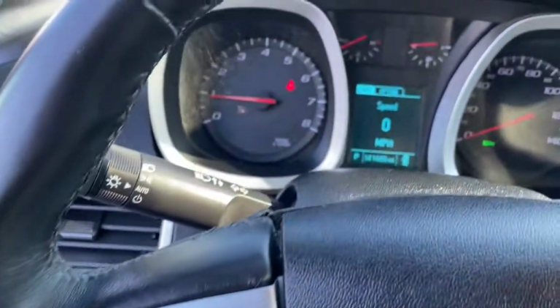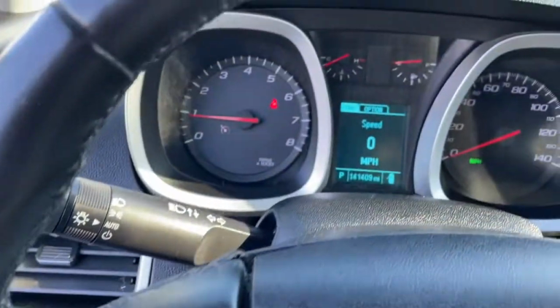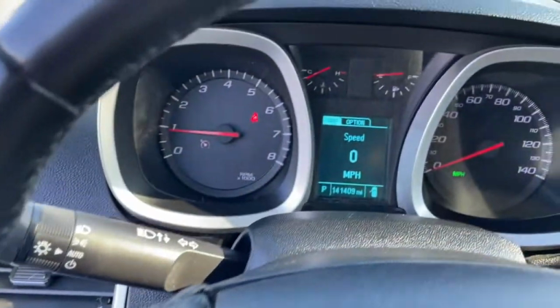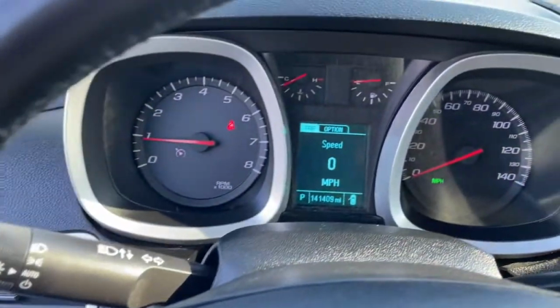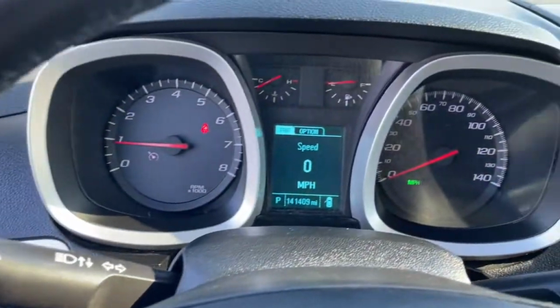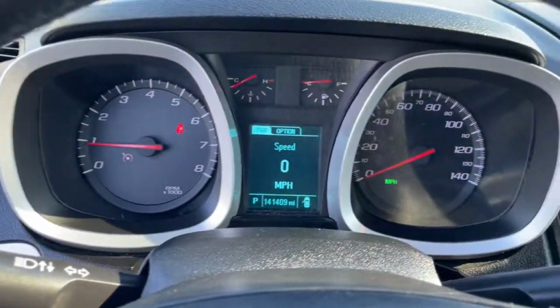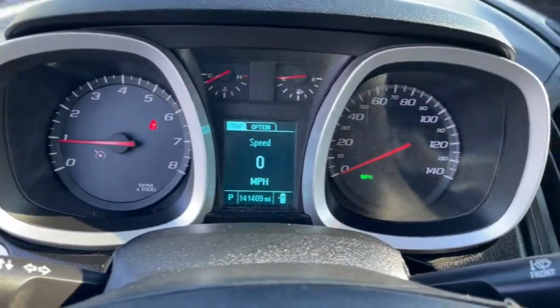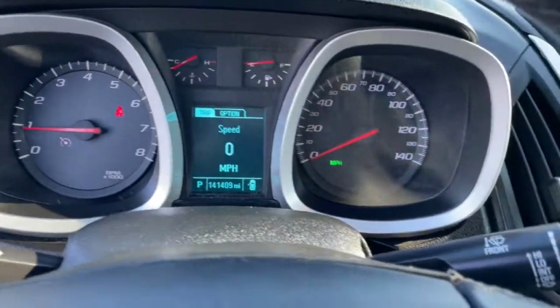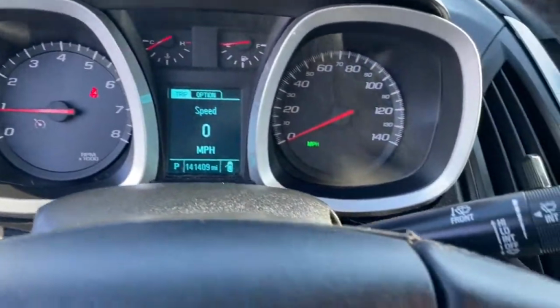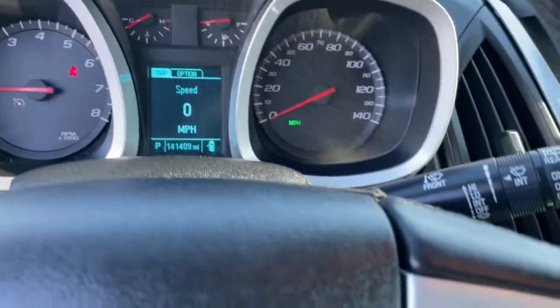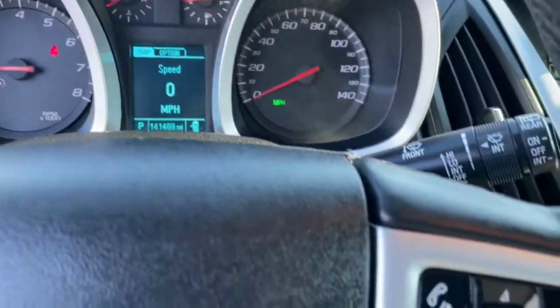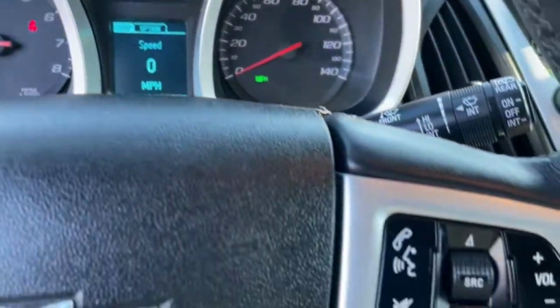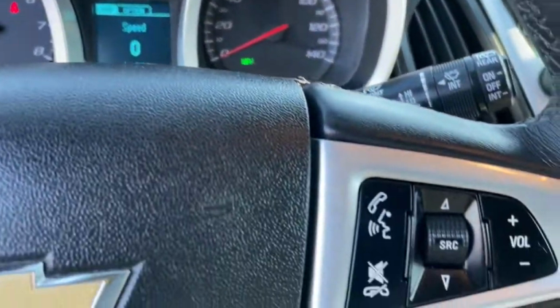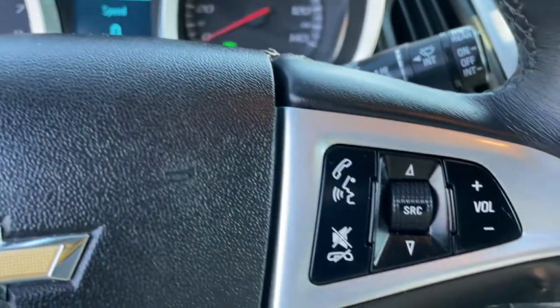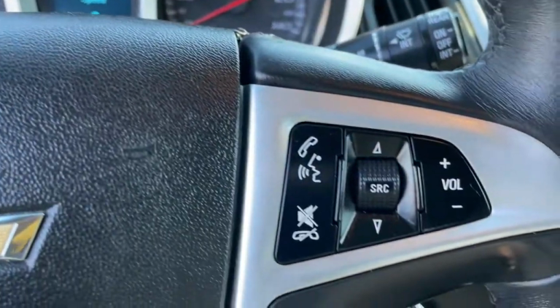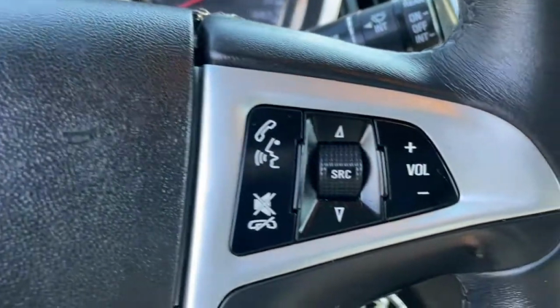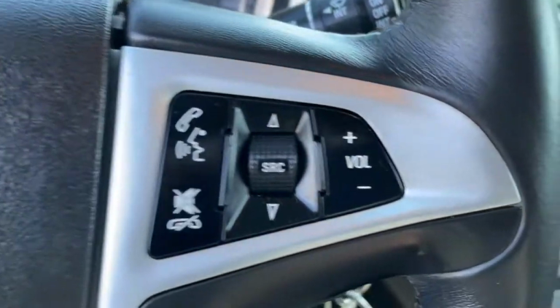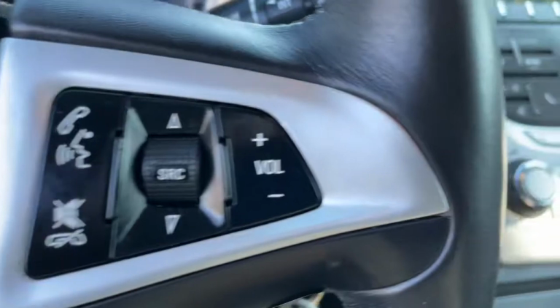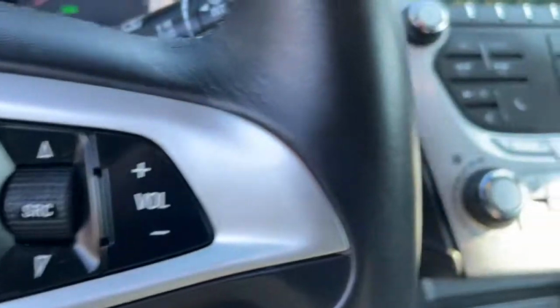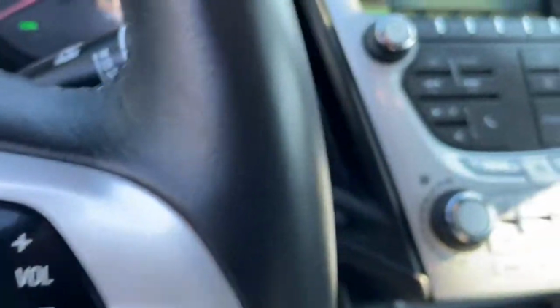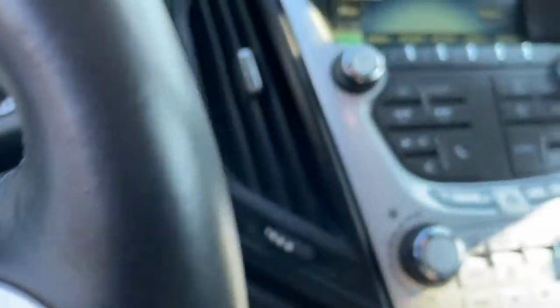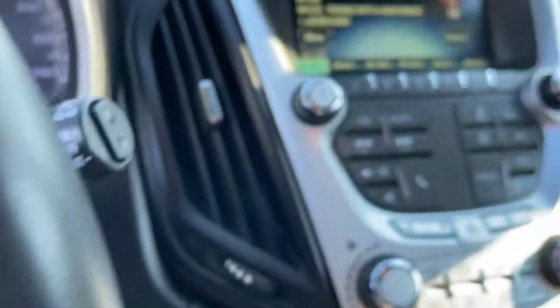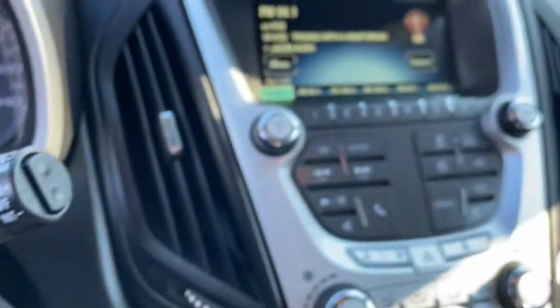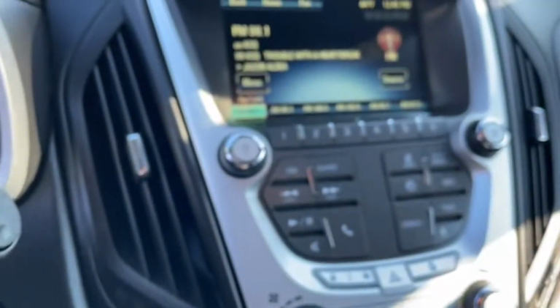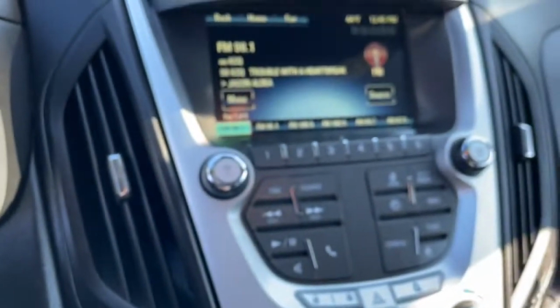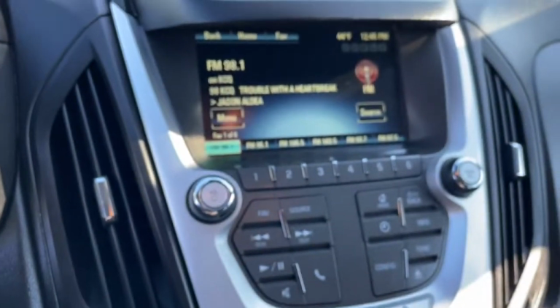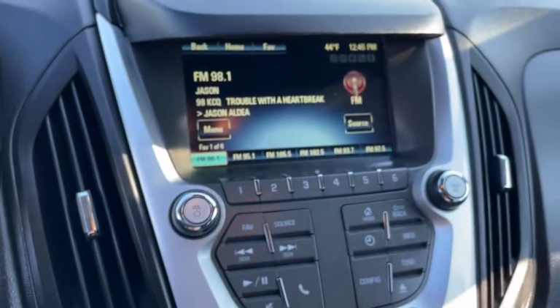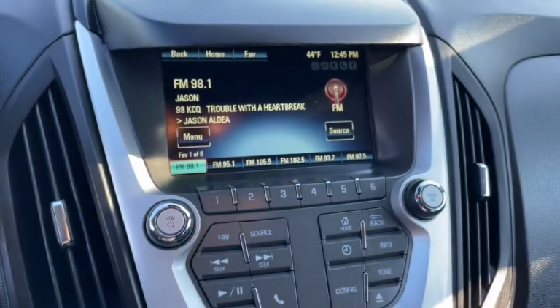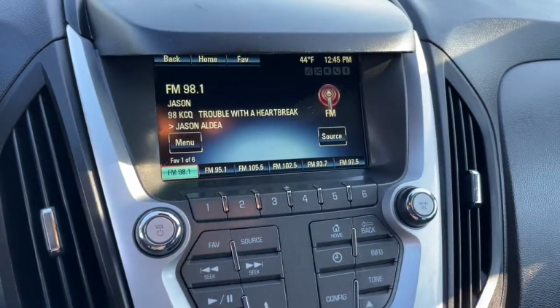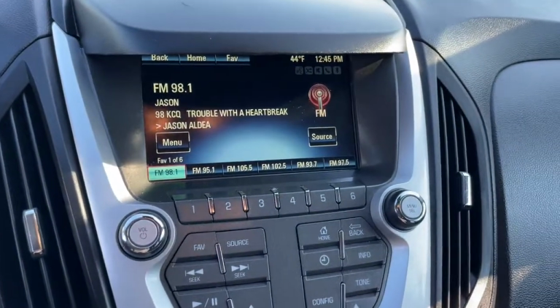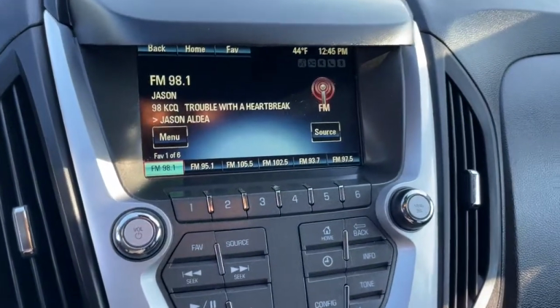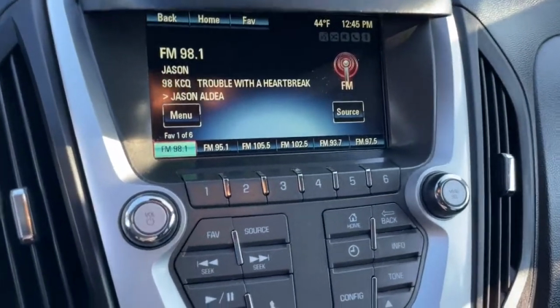Electronic stability control, Bluetooth connection, power driver seat, and rear spoiler.